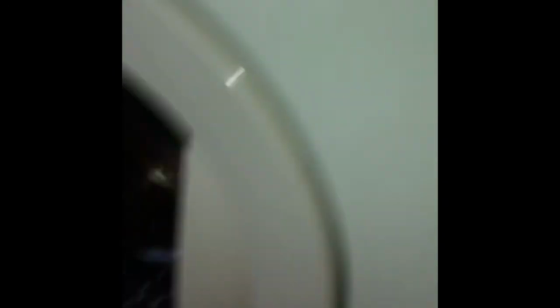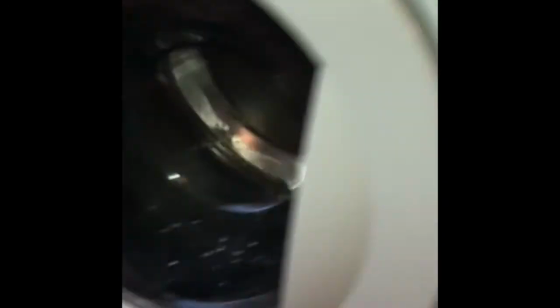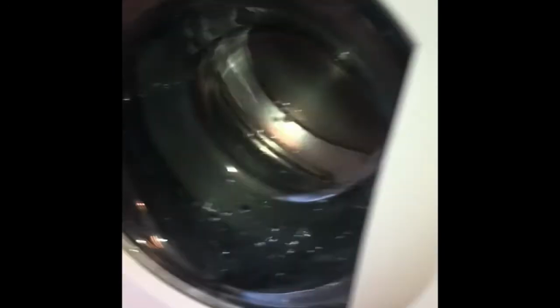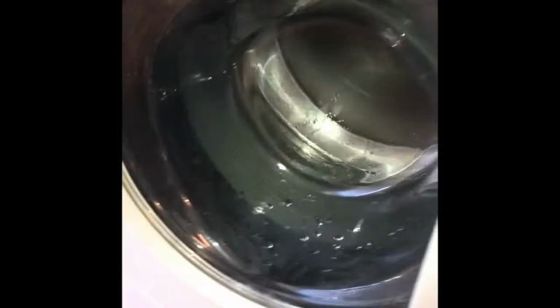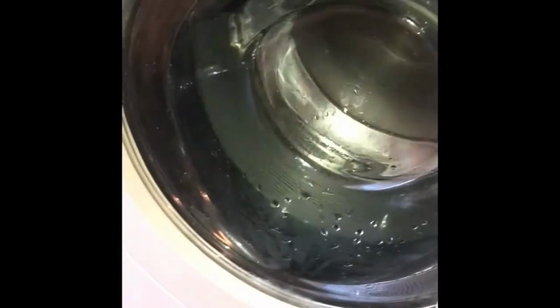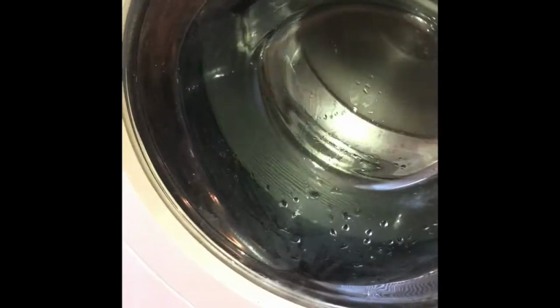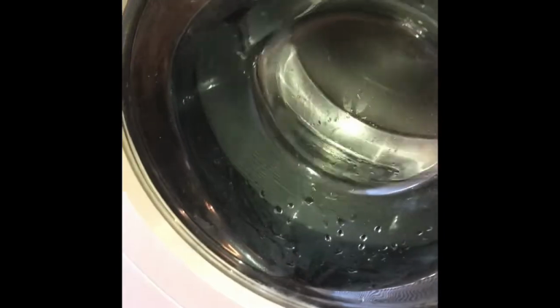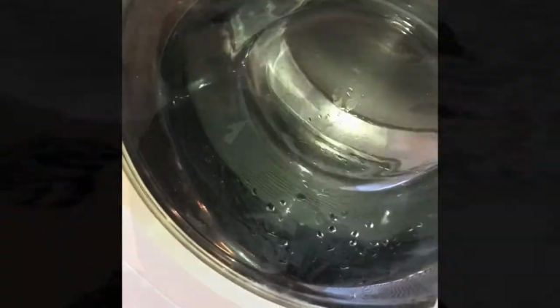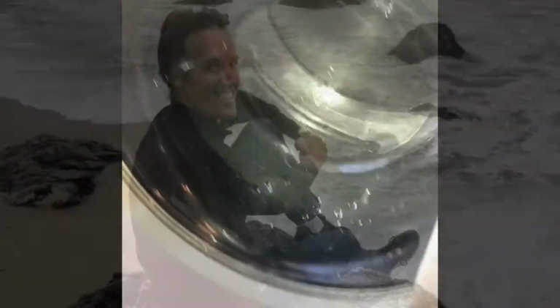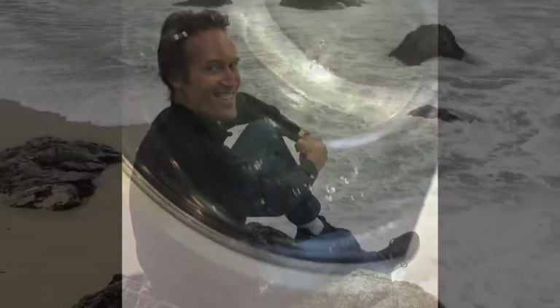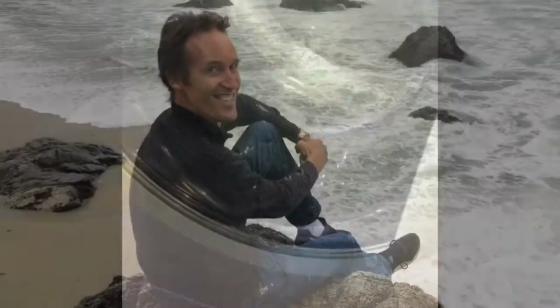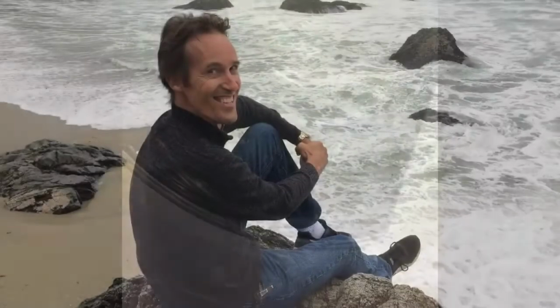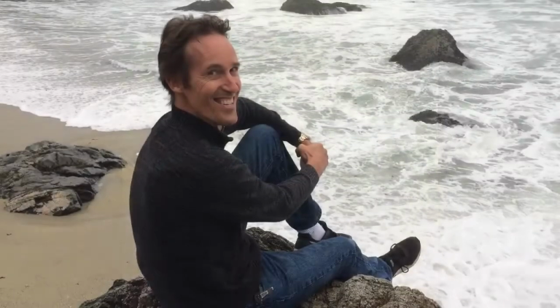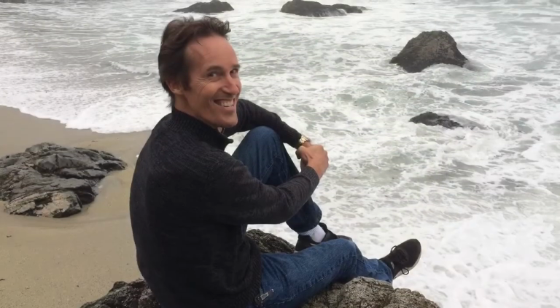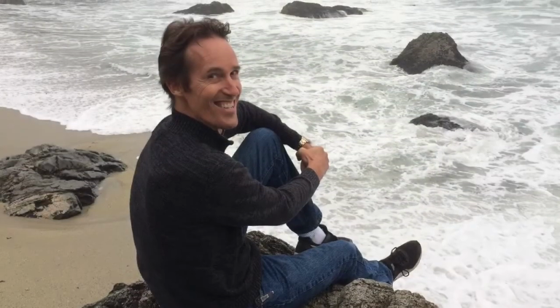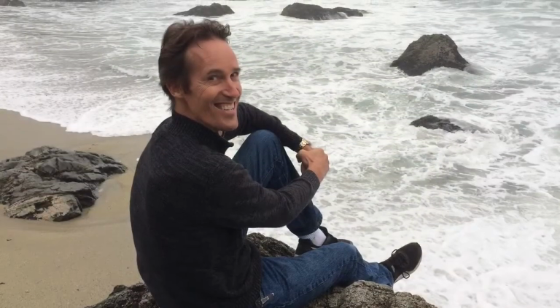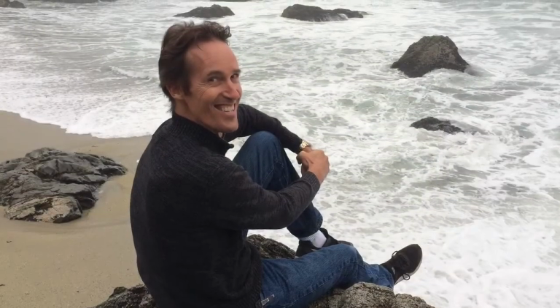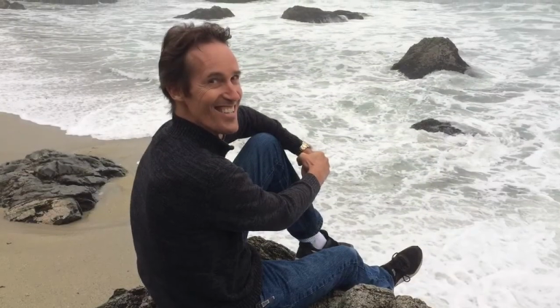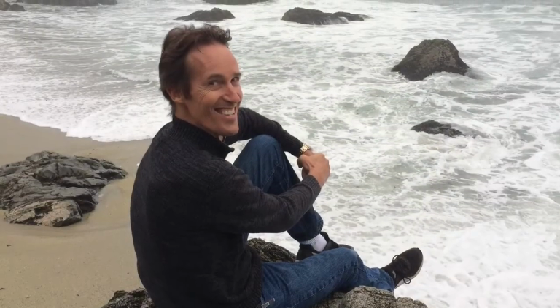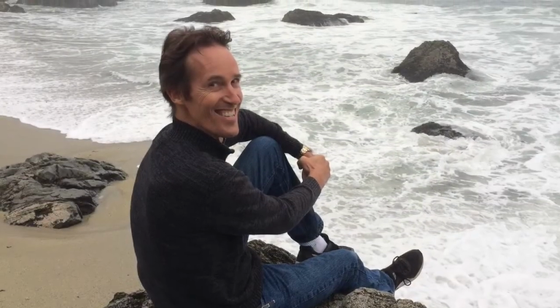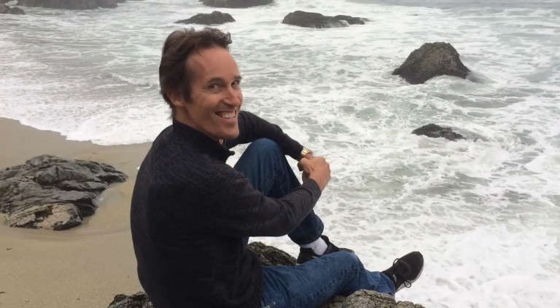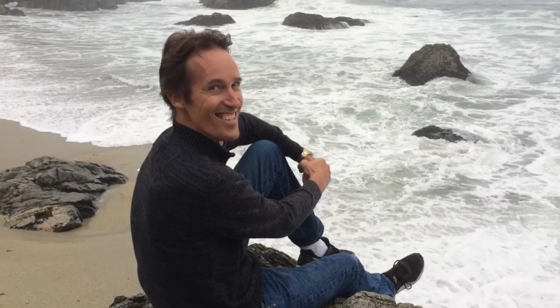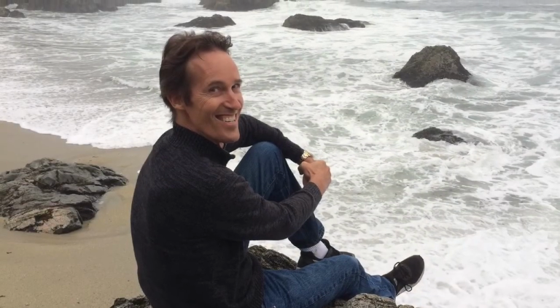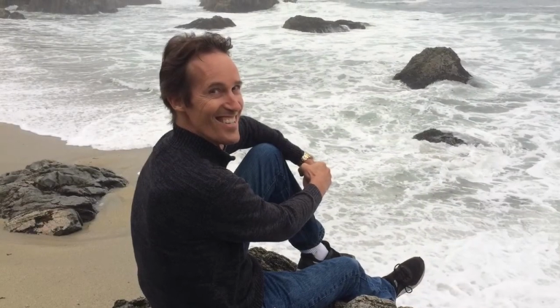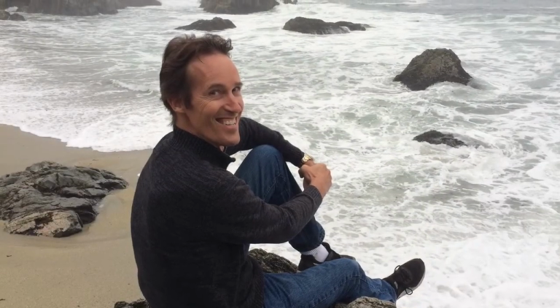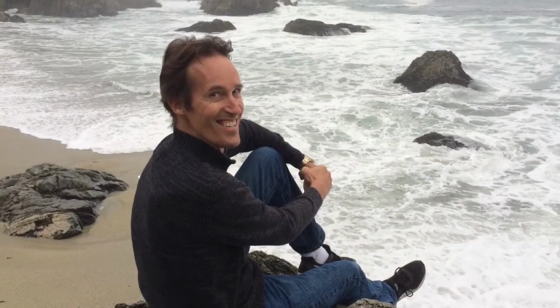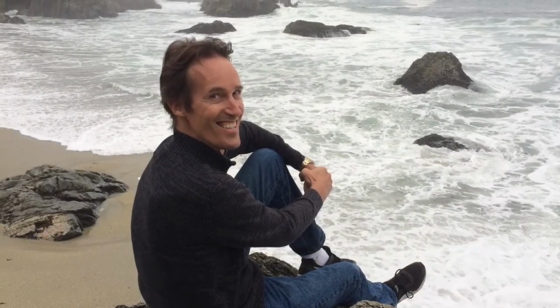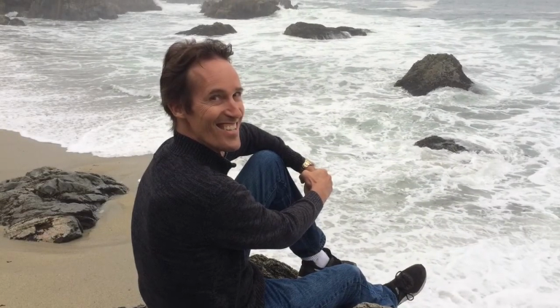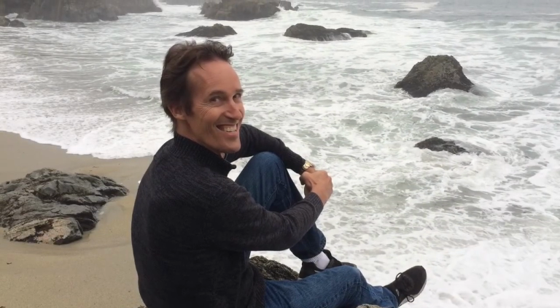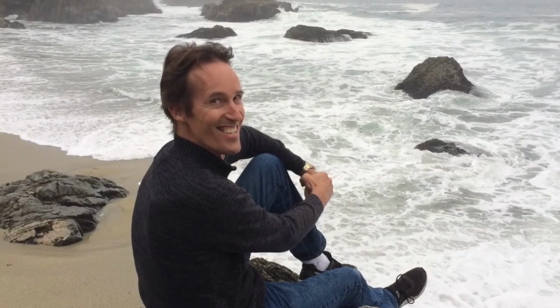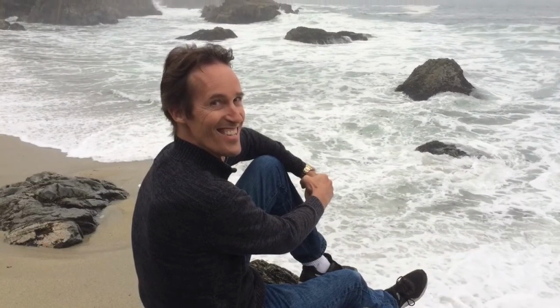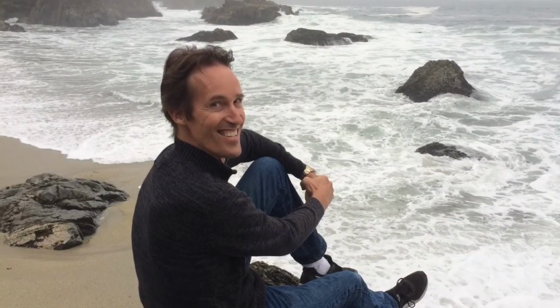Thanks so much for watching, good luck to you, and please subscribe to our channel when you get a chance.